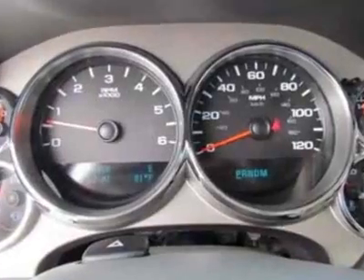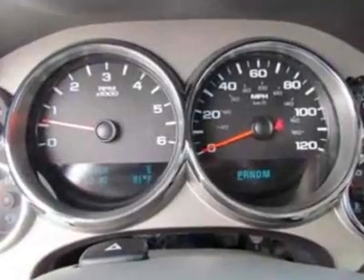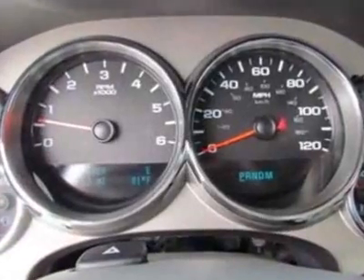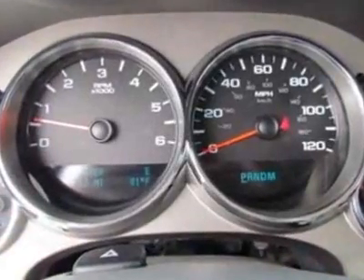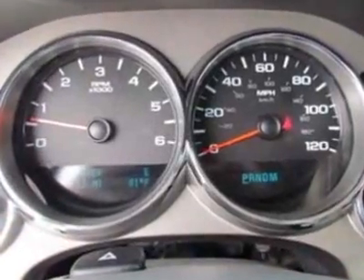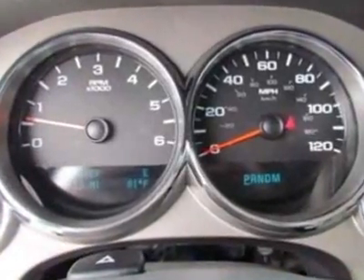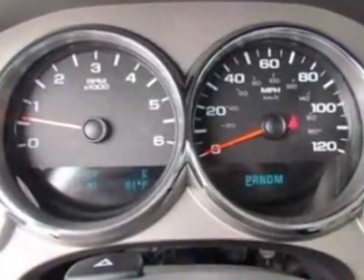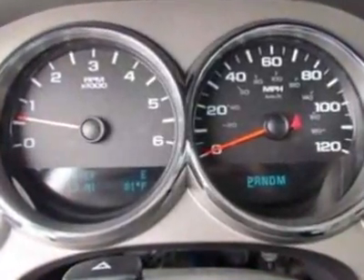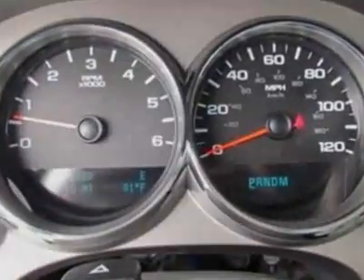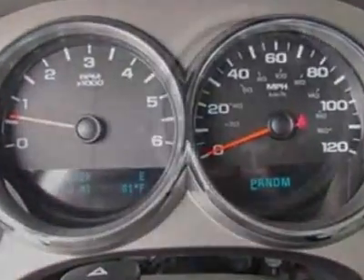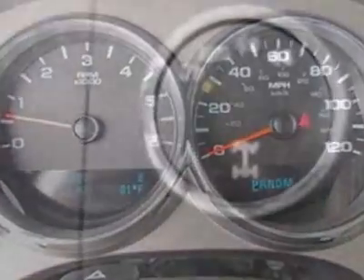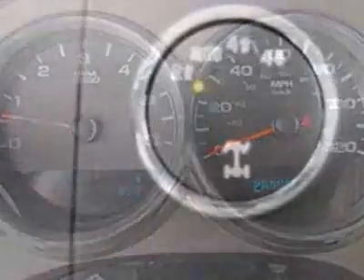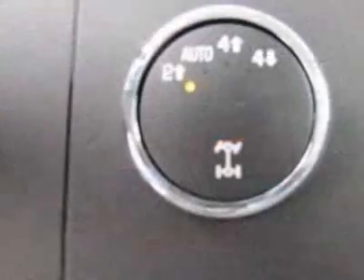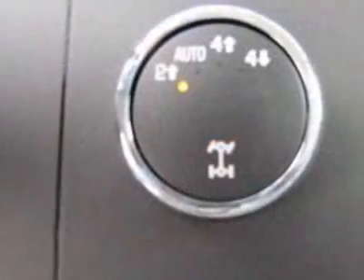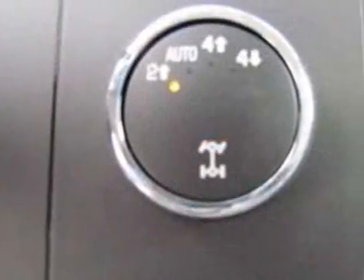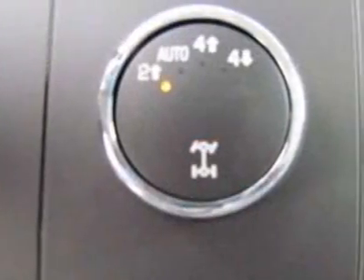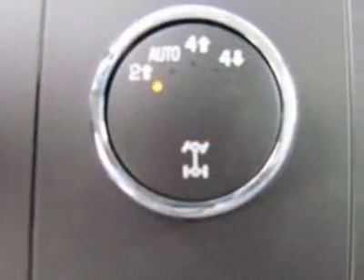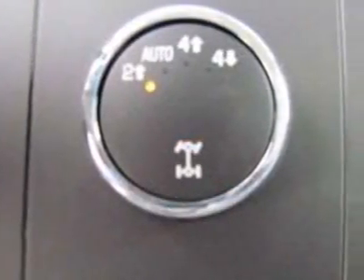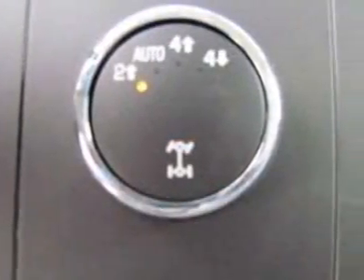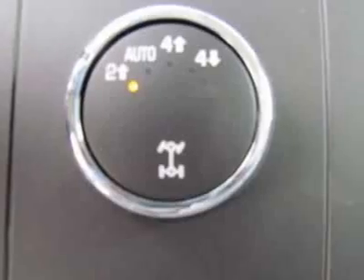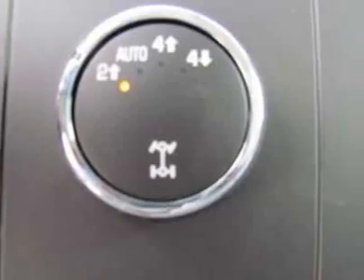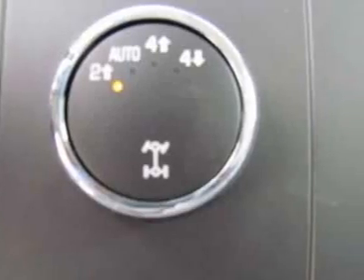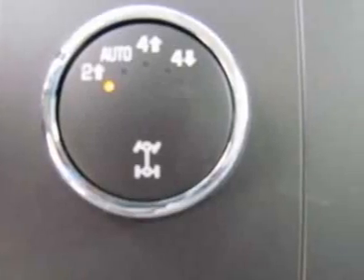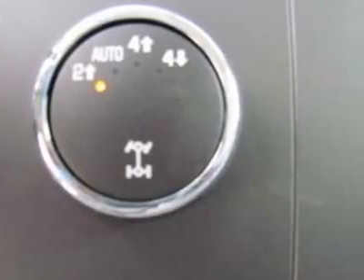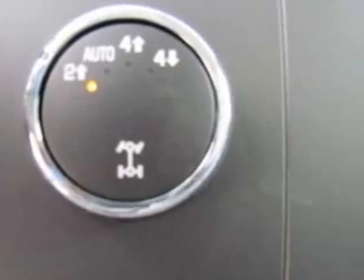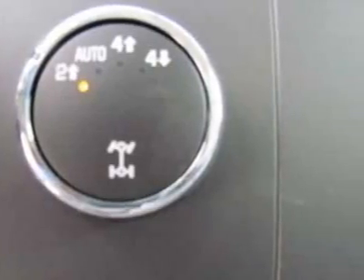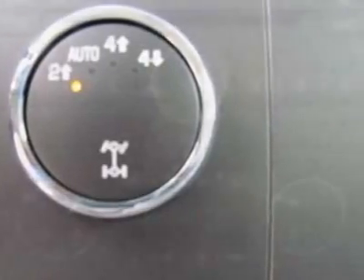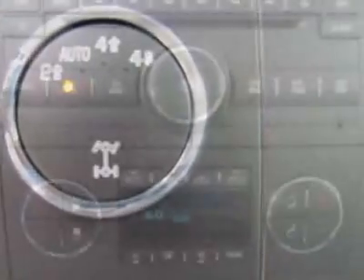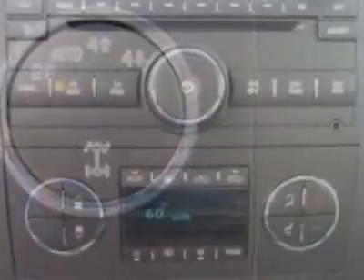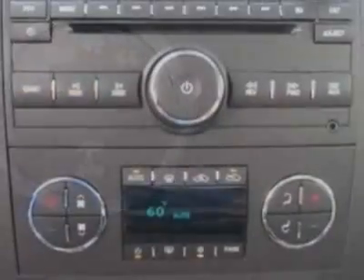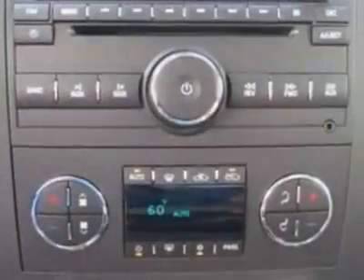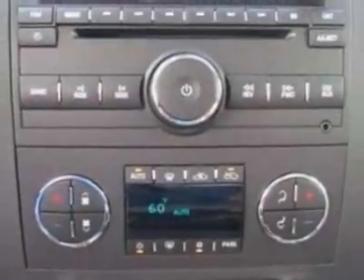GVWR: 7,000 pounds, 3,175 kilograms. Emissions: federal requirements.